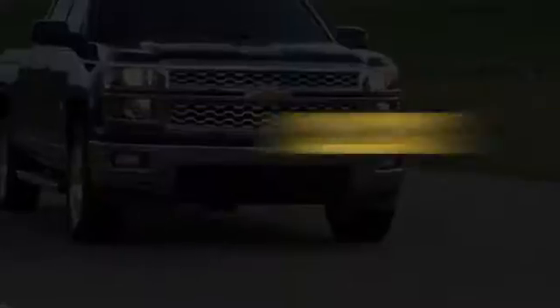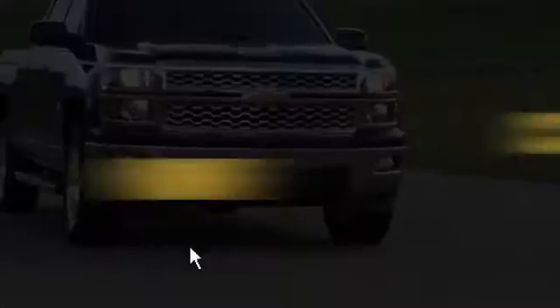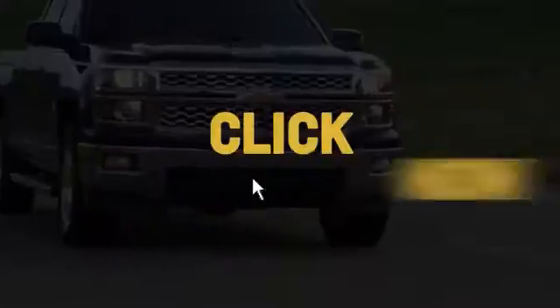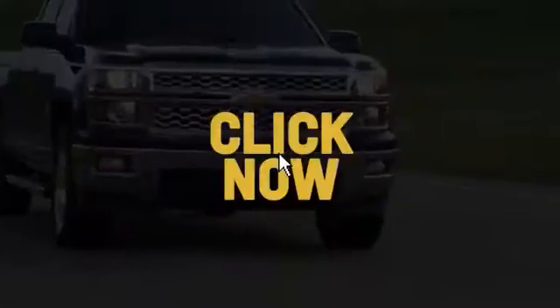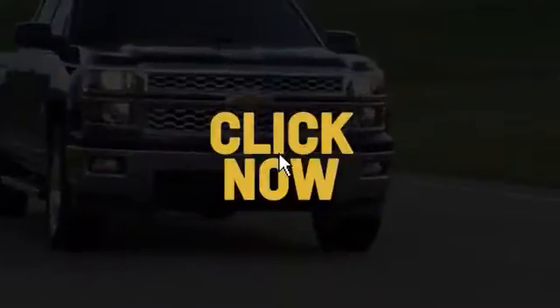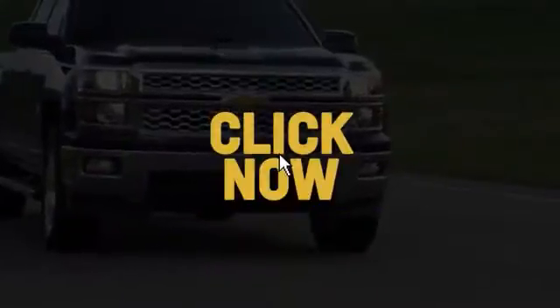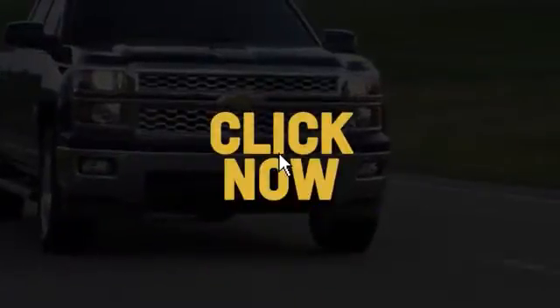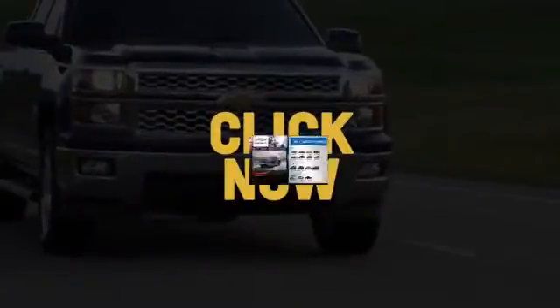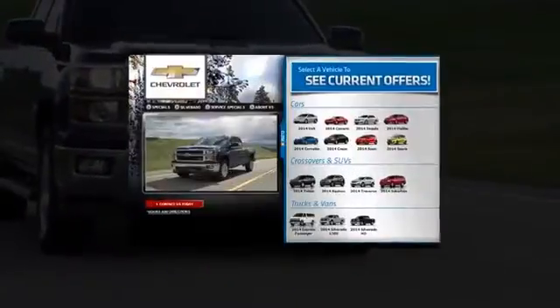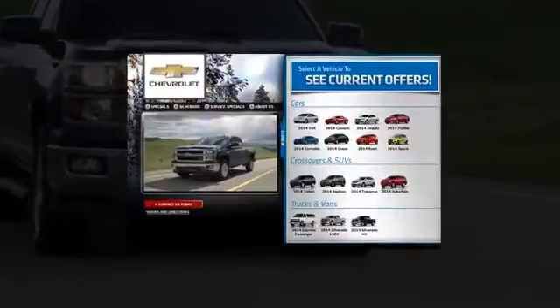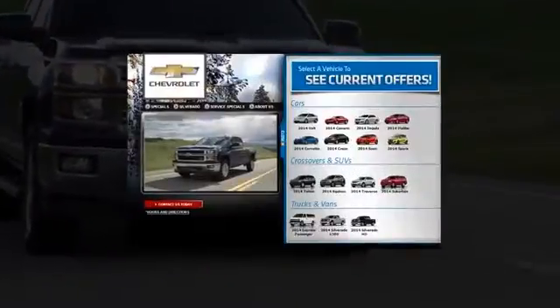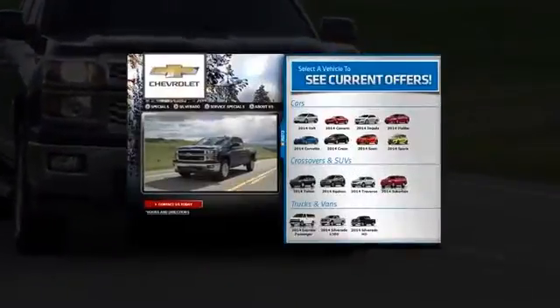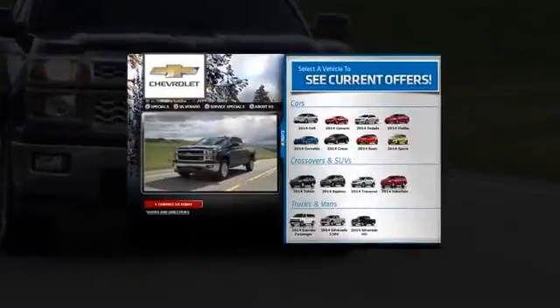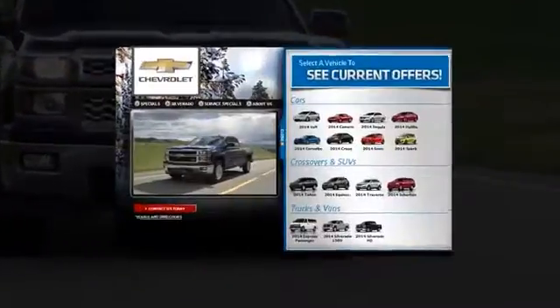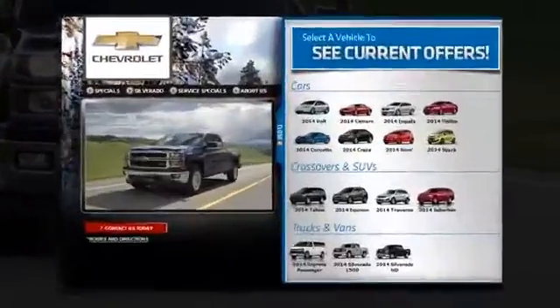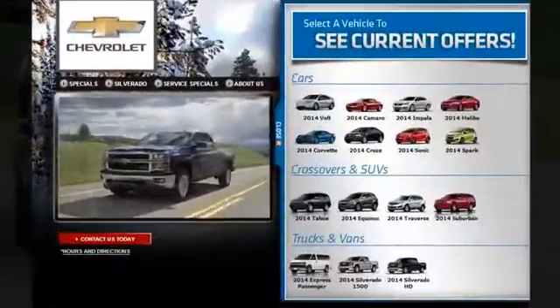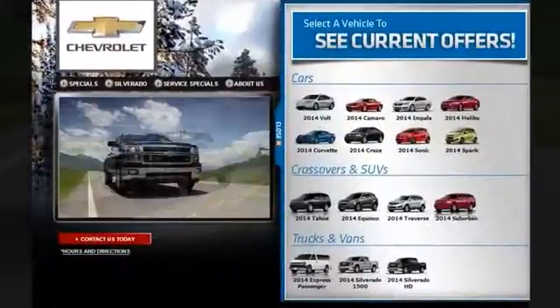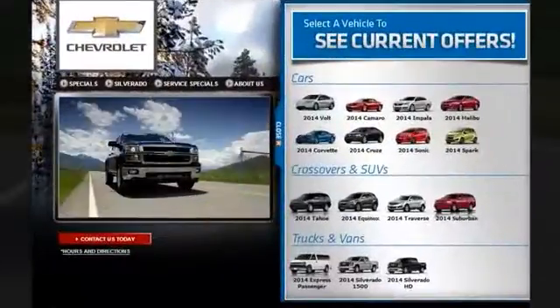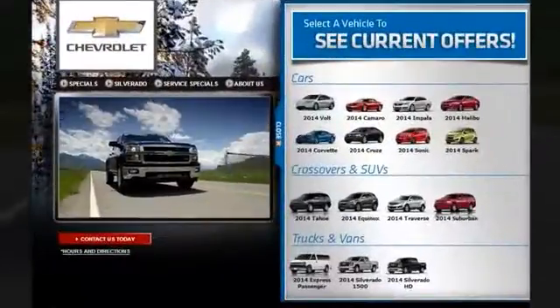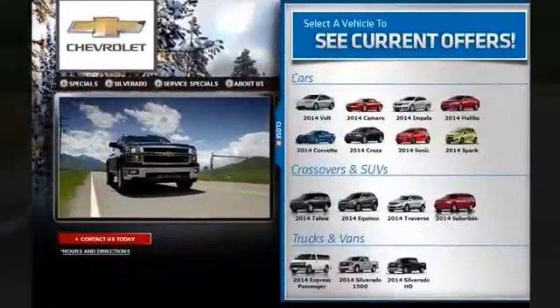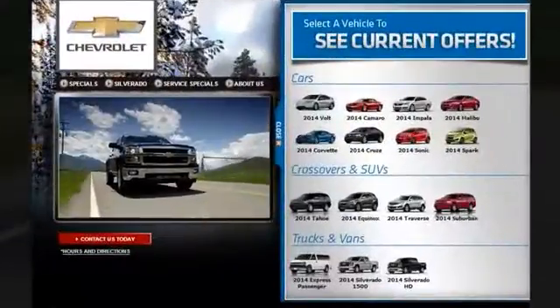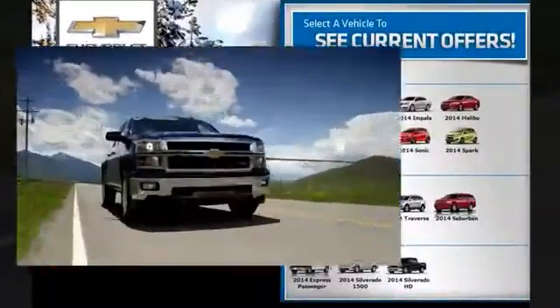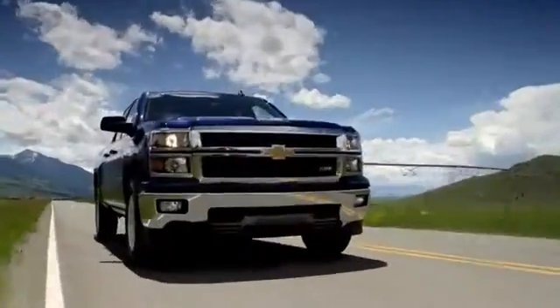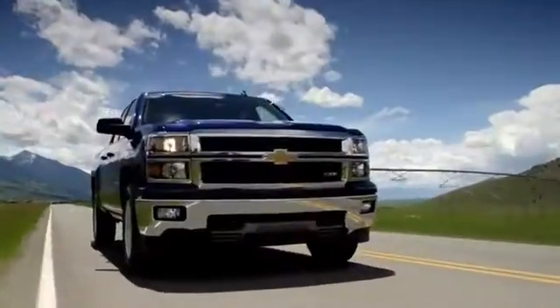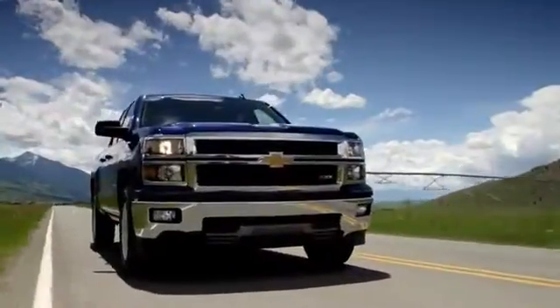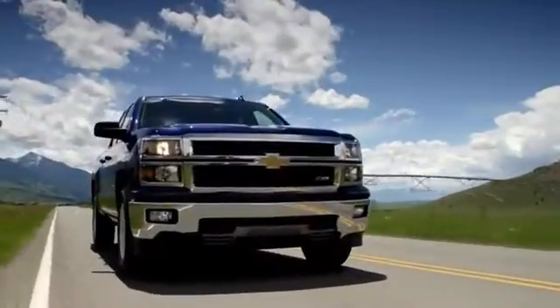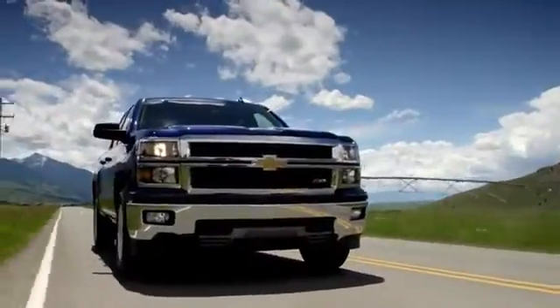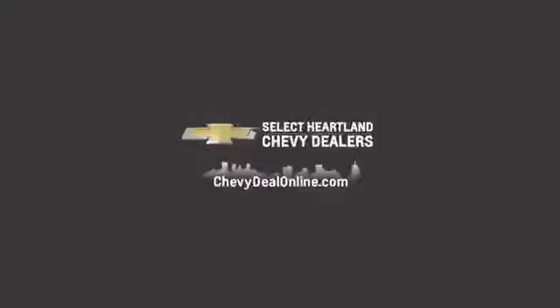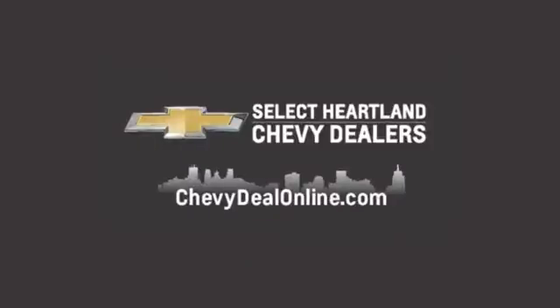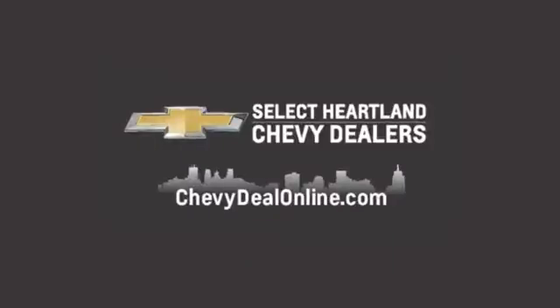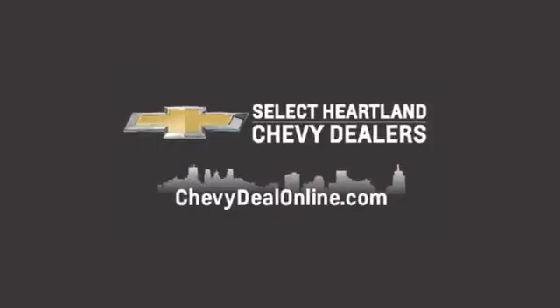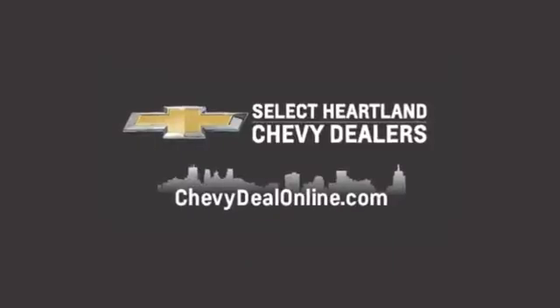Click the video now to launch the video showcase and learn more about Silverado special offers. Find new roads.